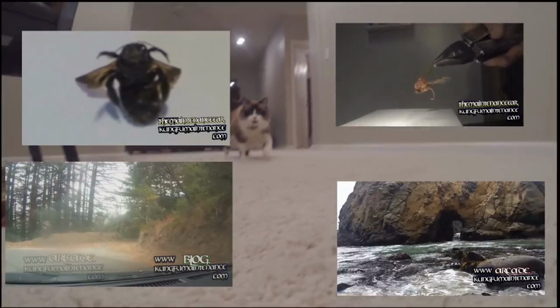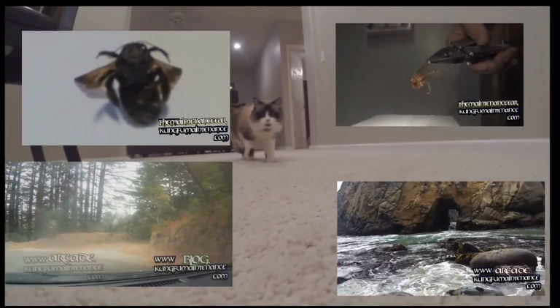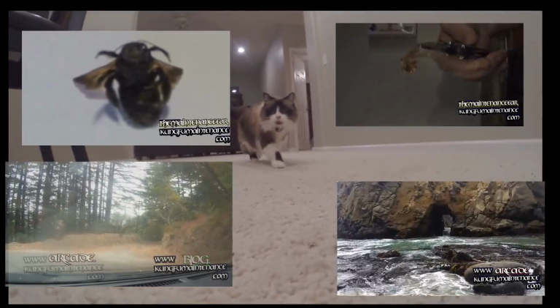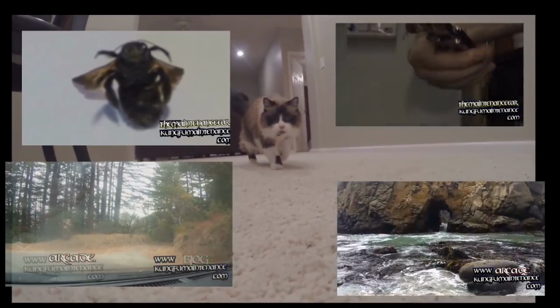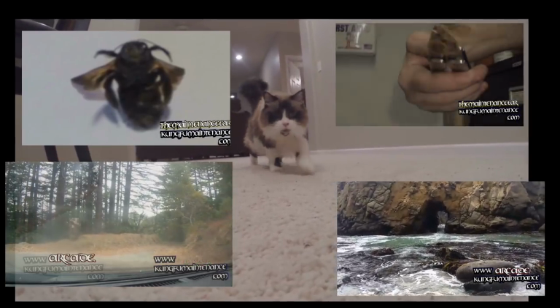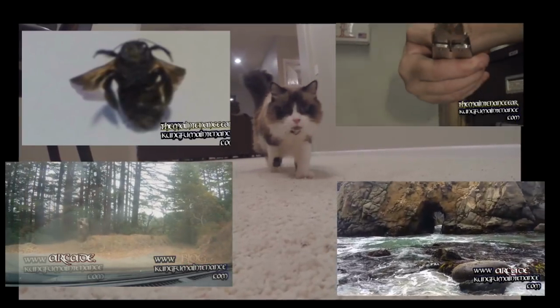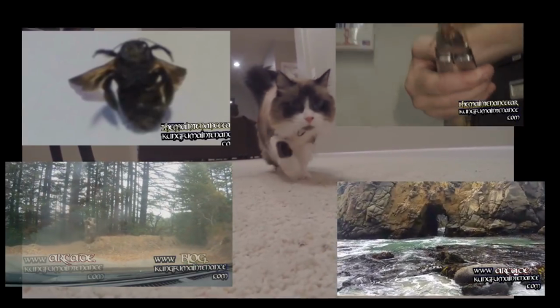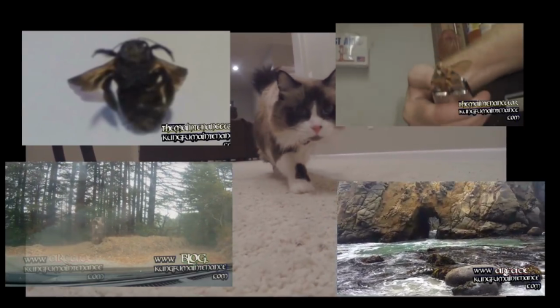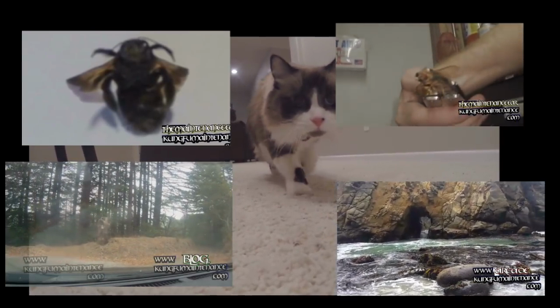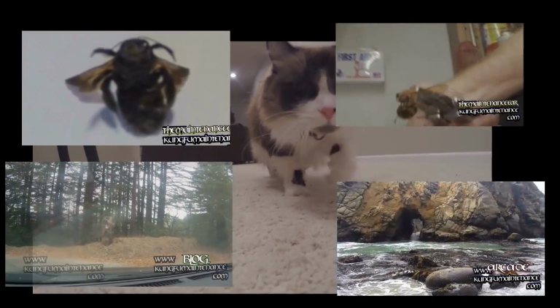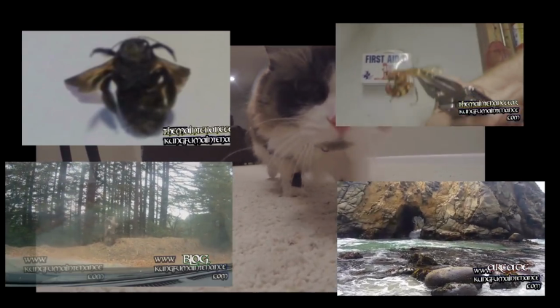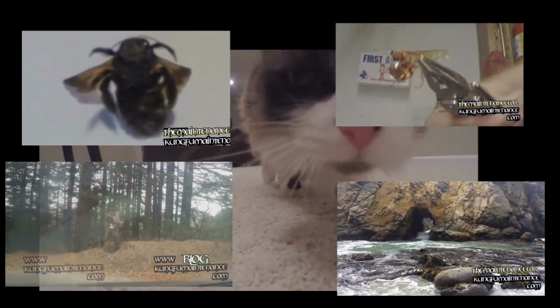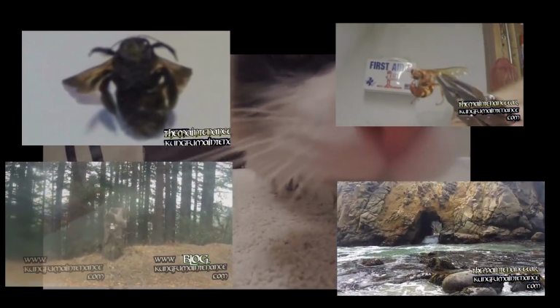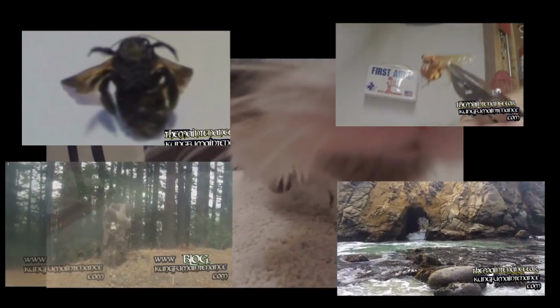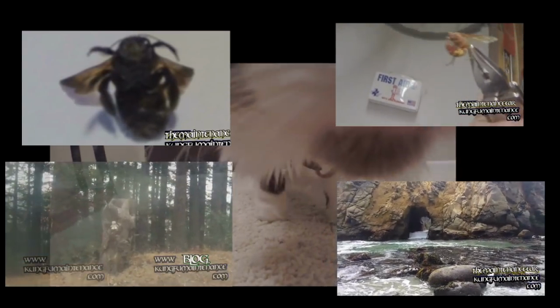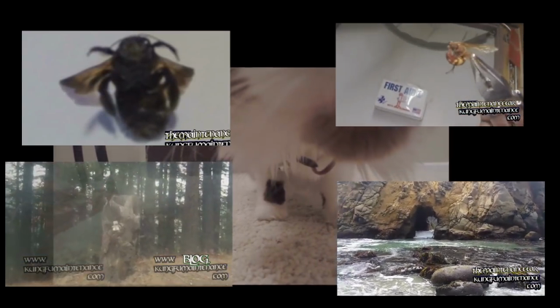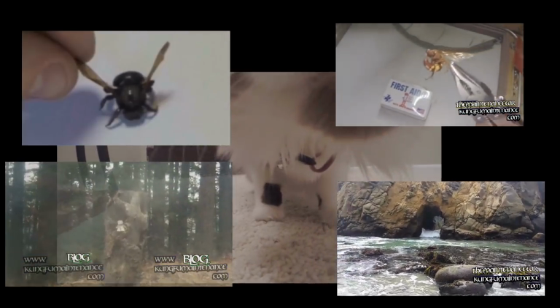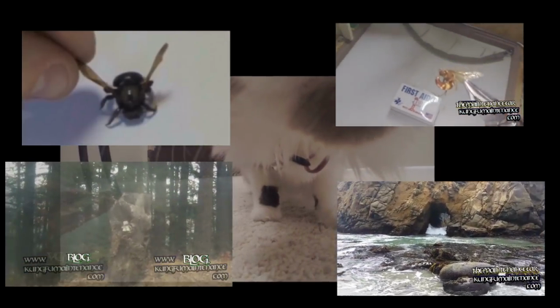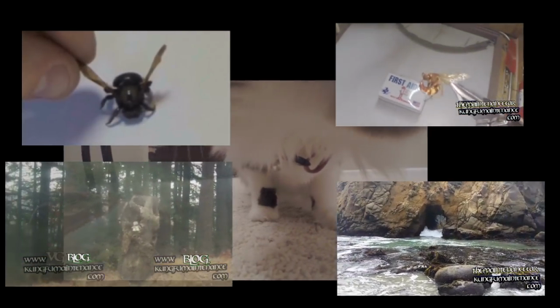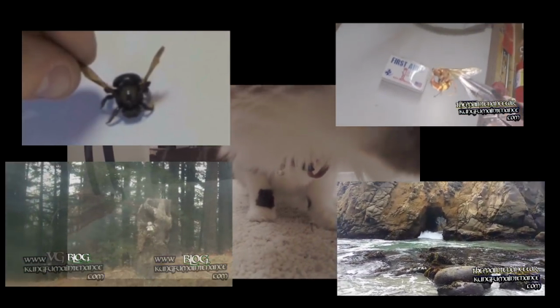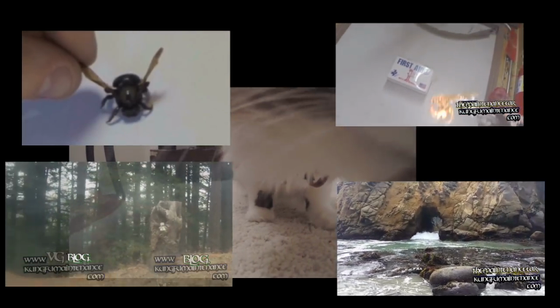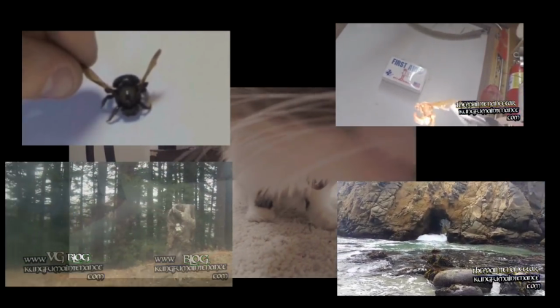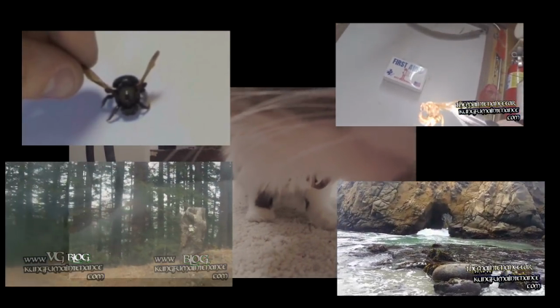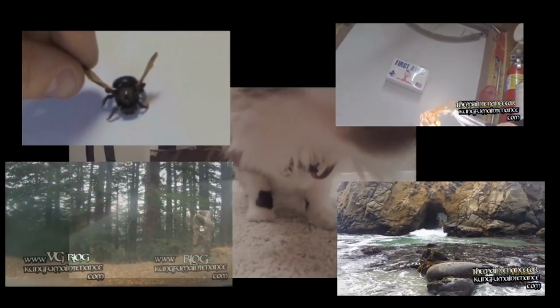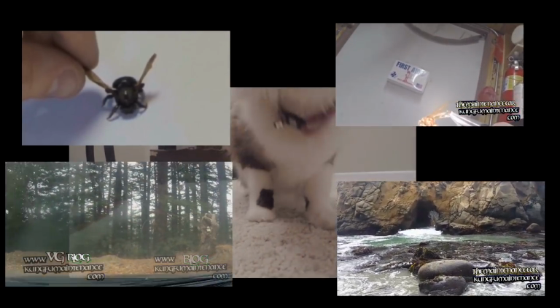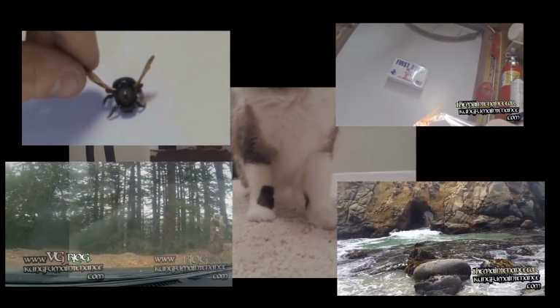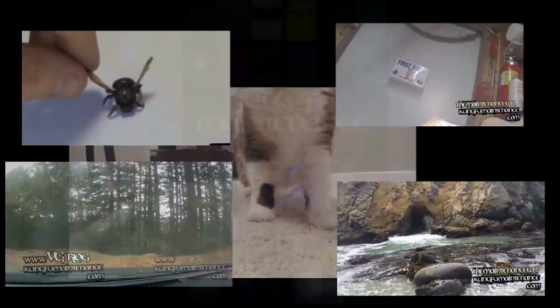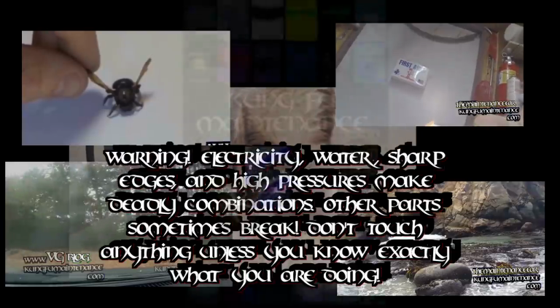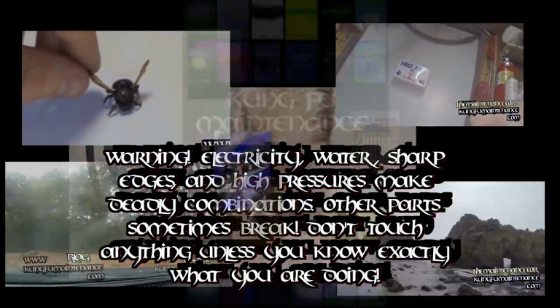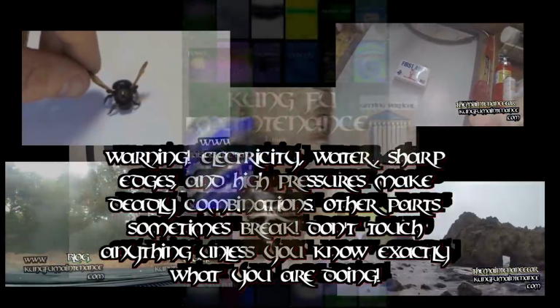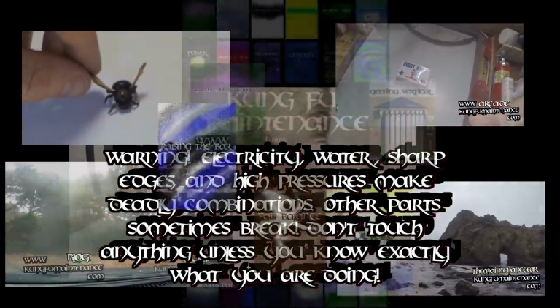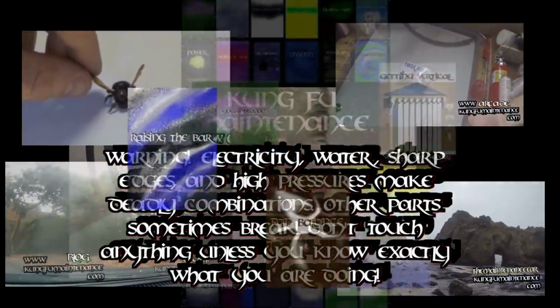Welcome back to Kung Fu Maintenance. Today I'm going to show you how to replace your clock timer knob and also how to set the time.